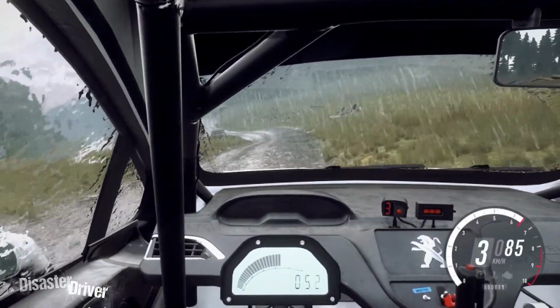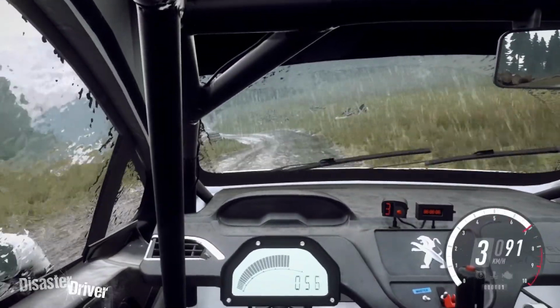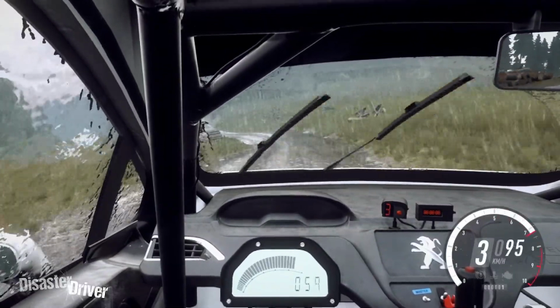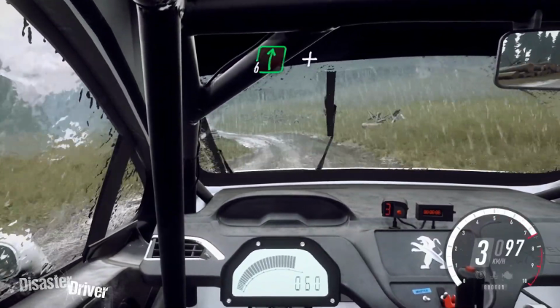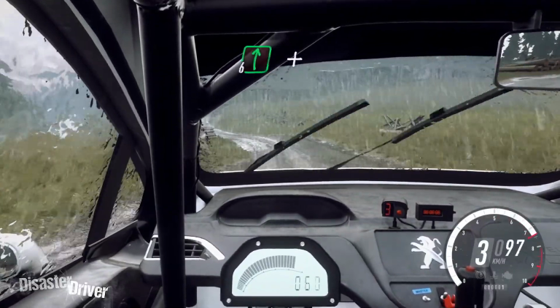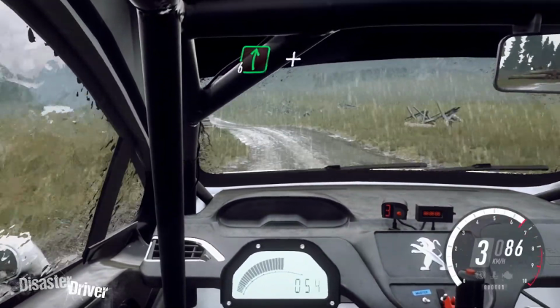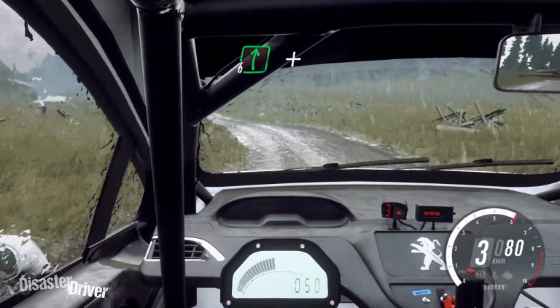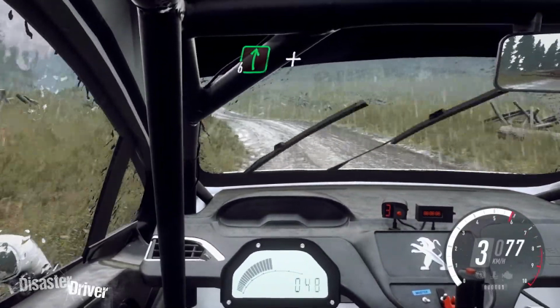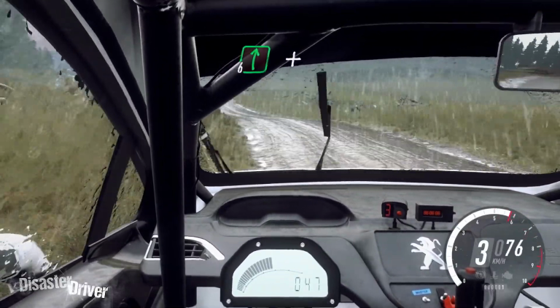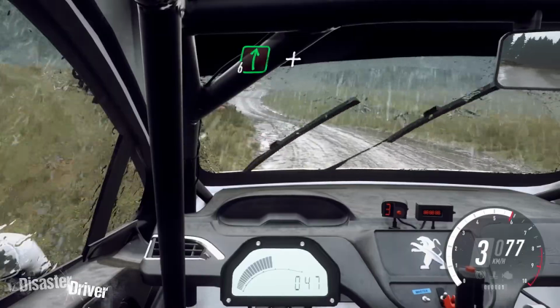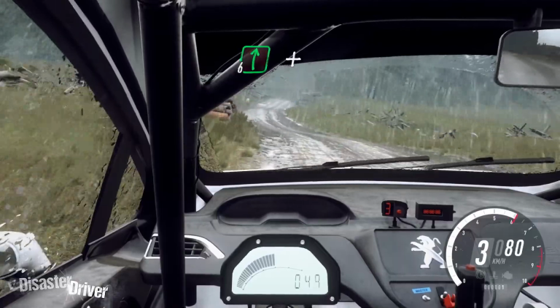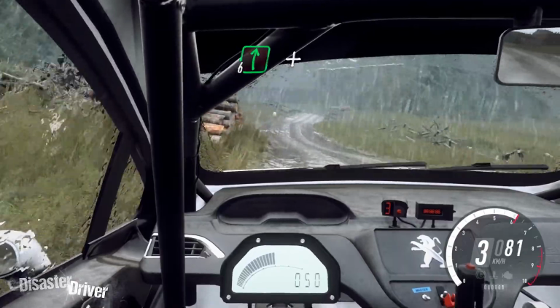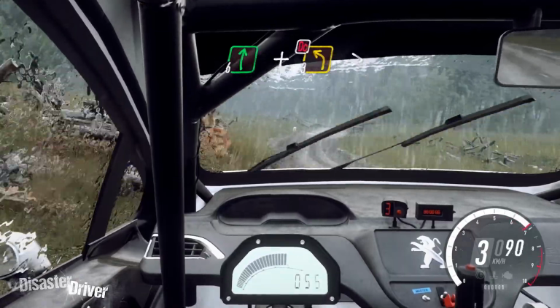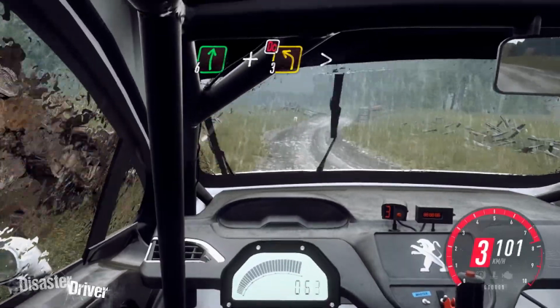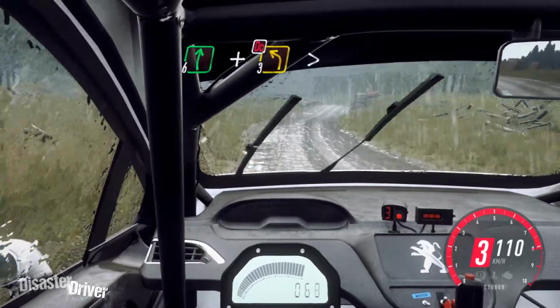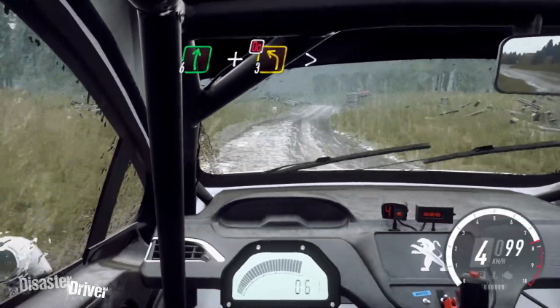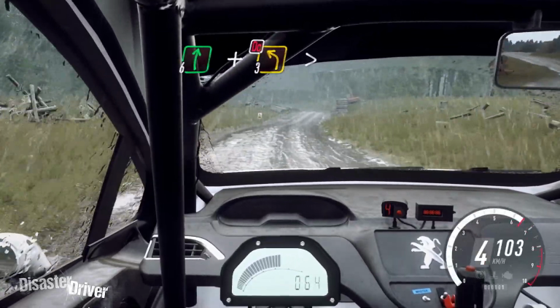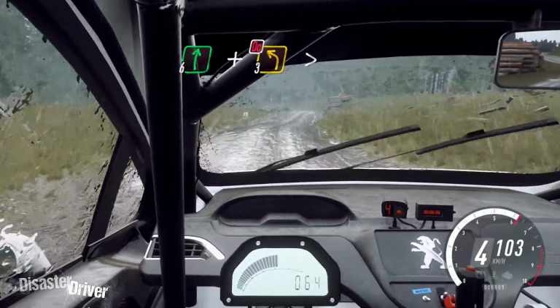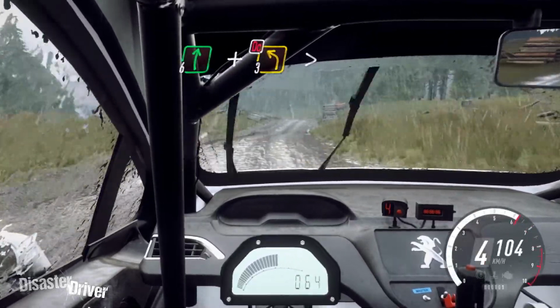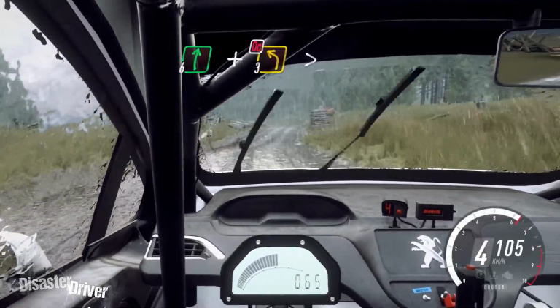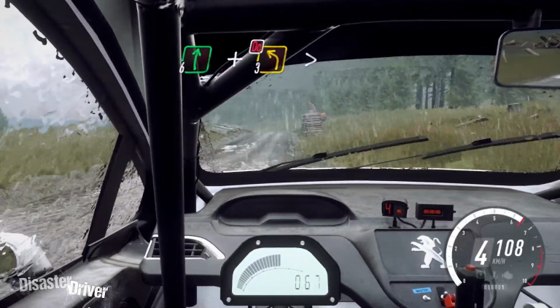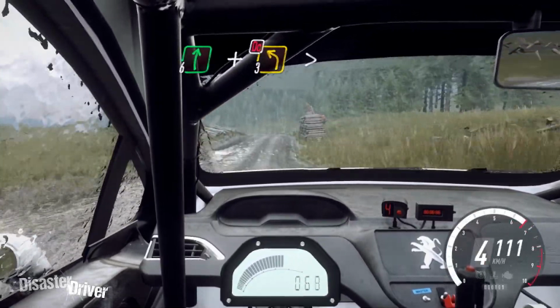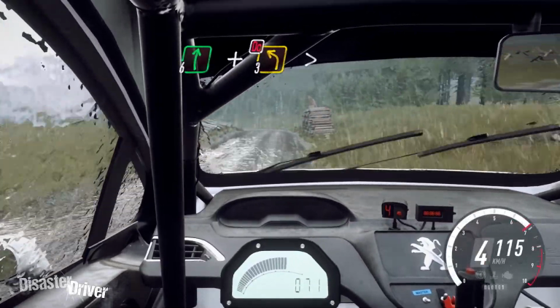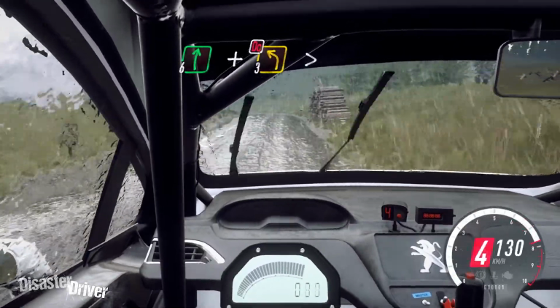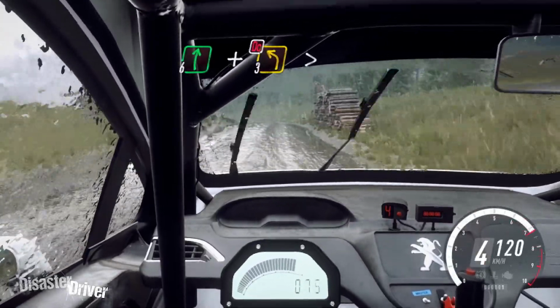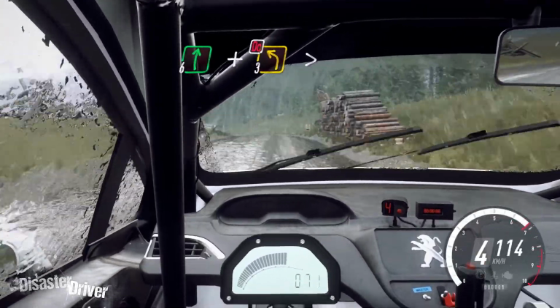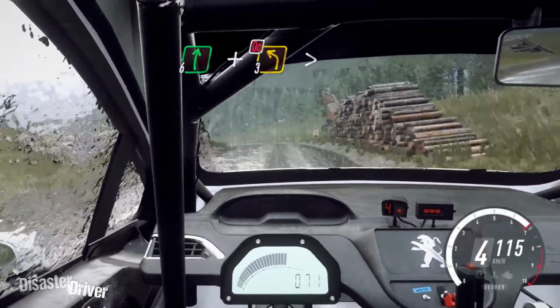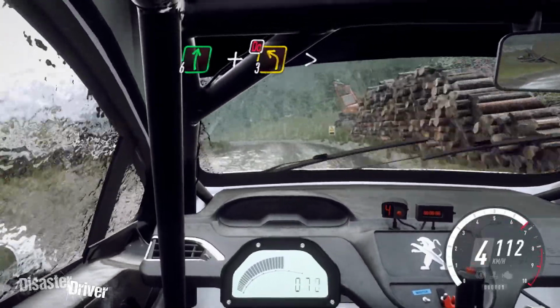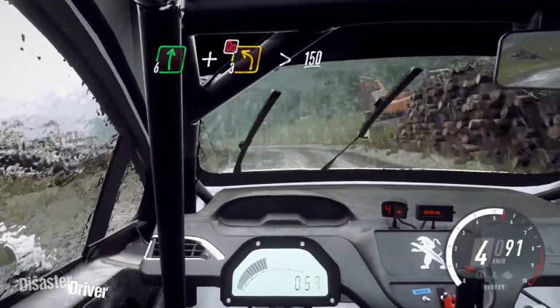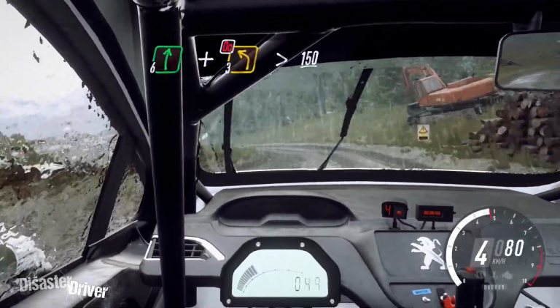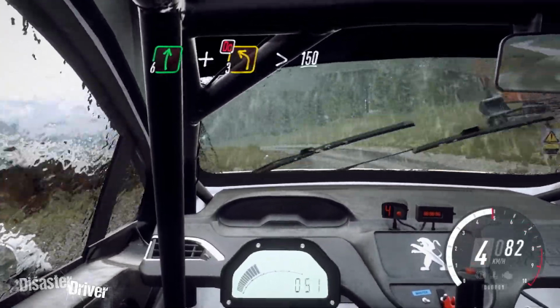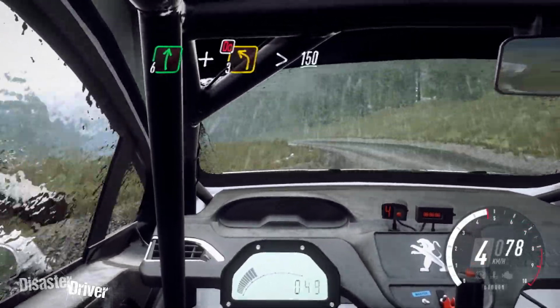Into 6 right and don't cut. 3 left of a crest, long tightens. 150.